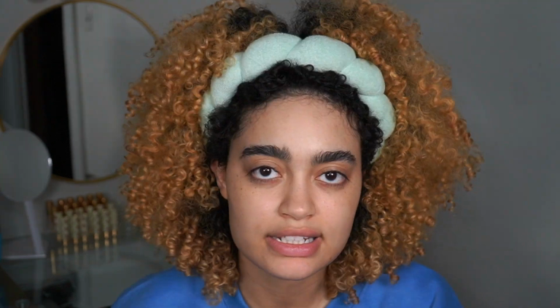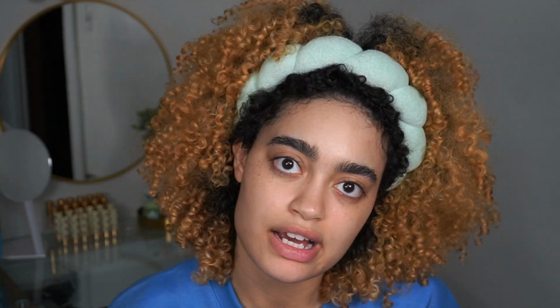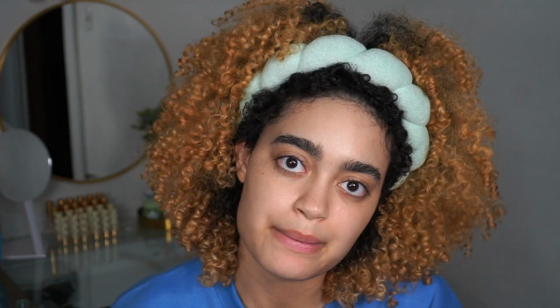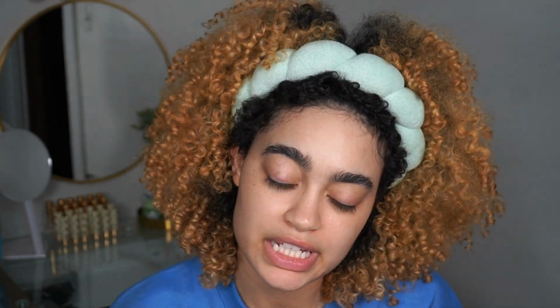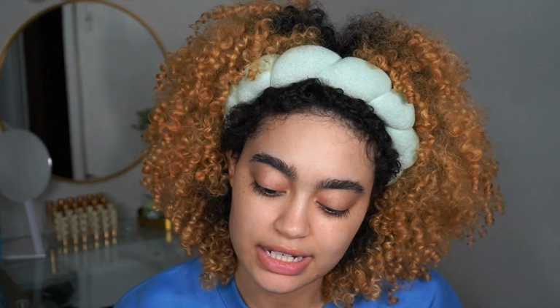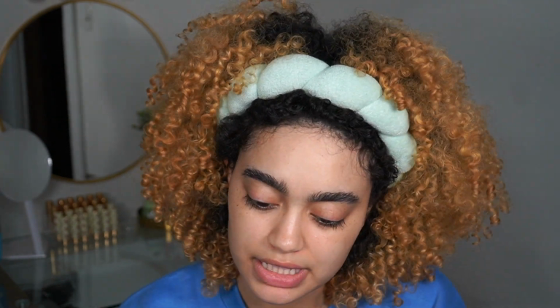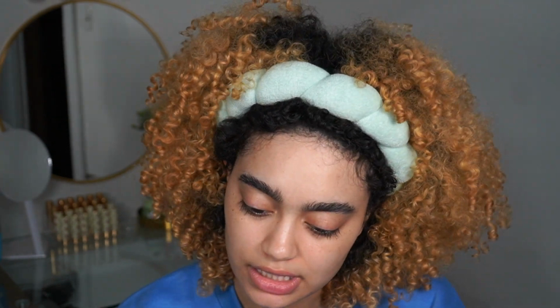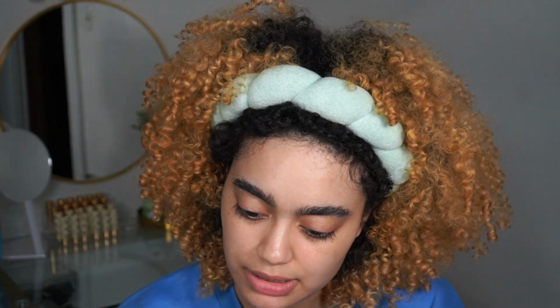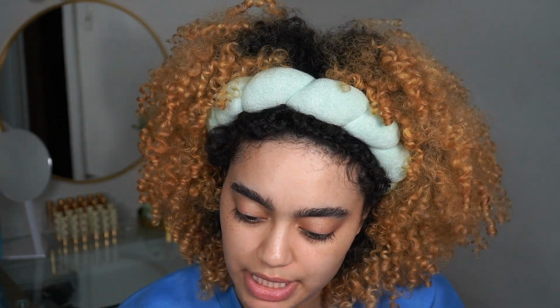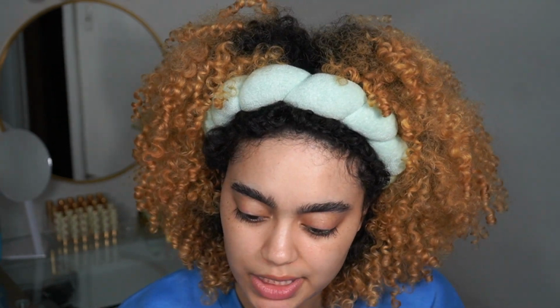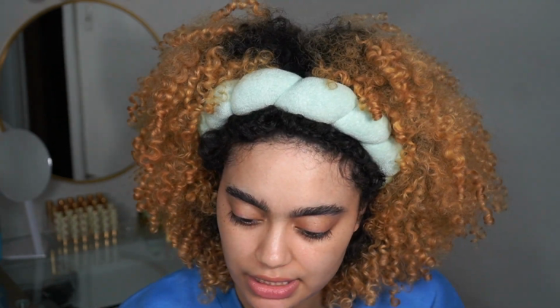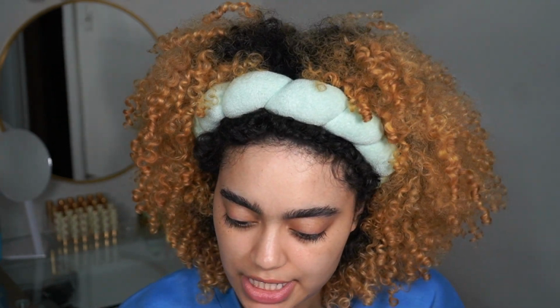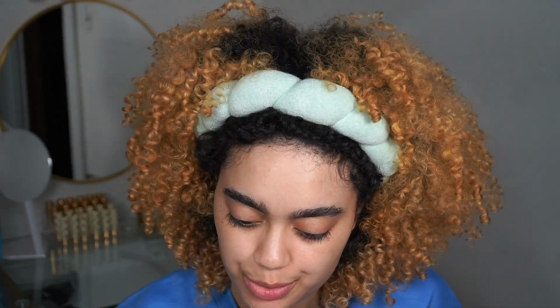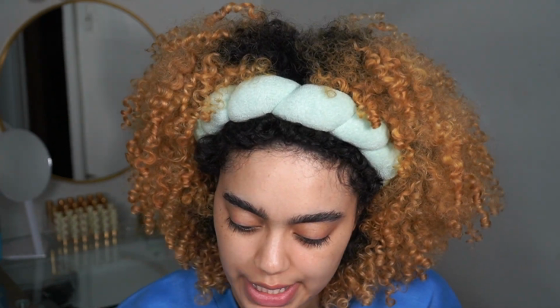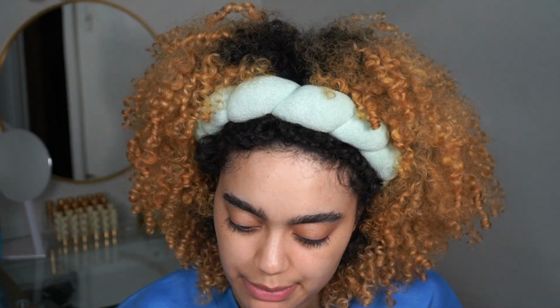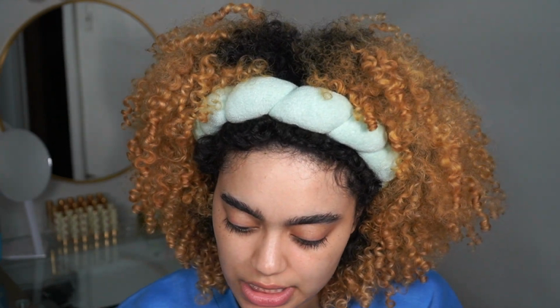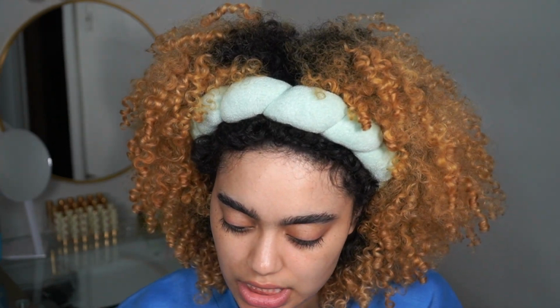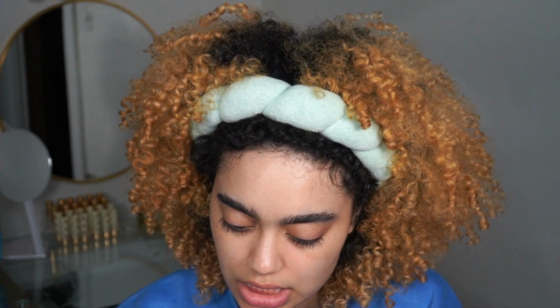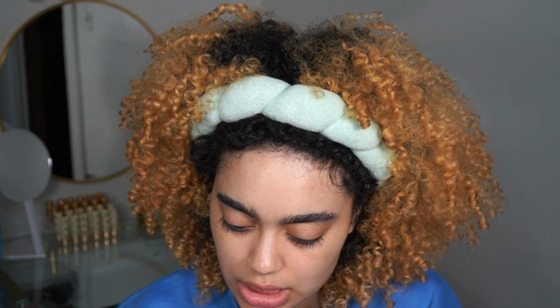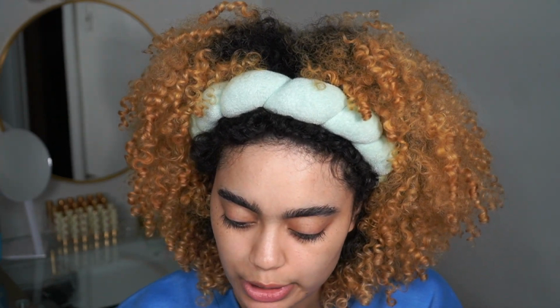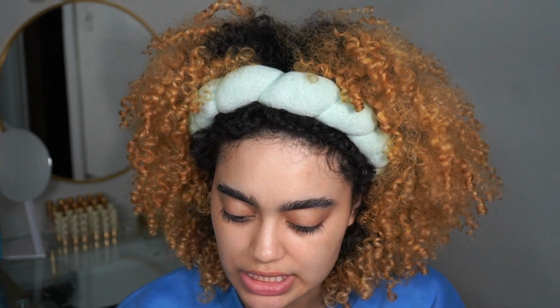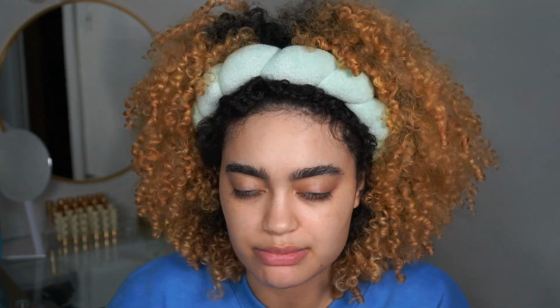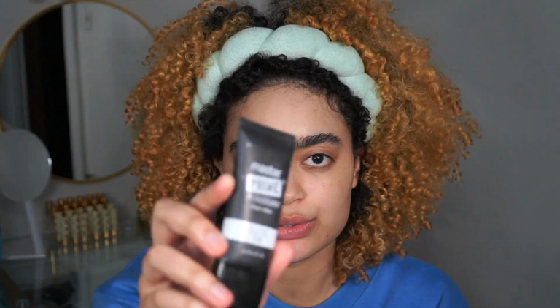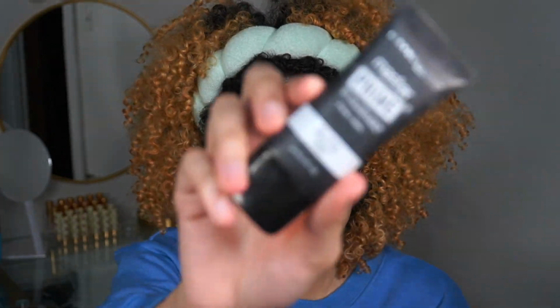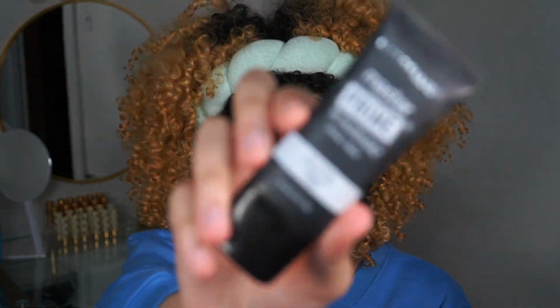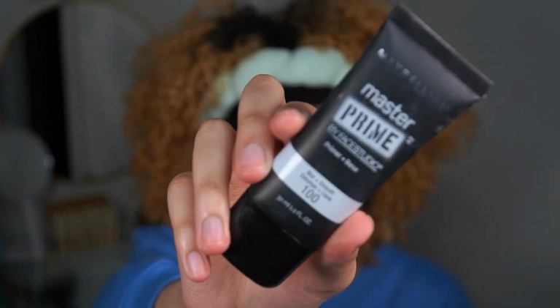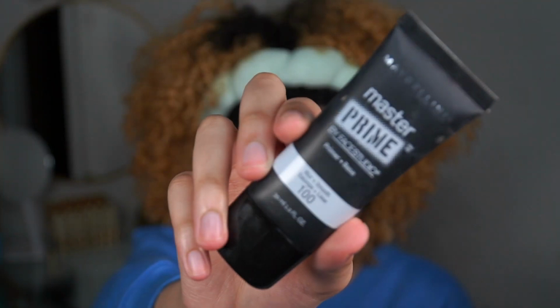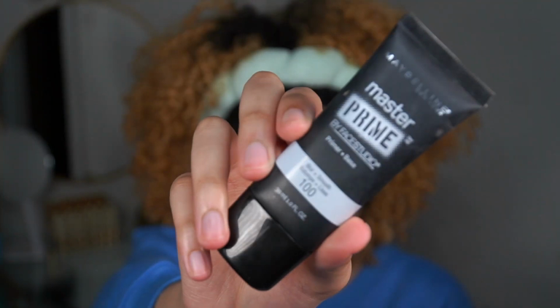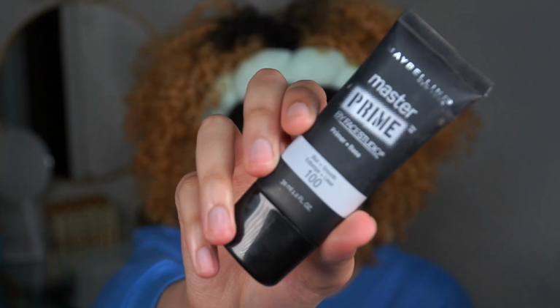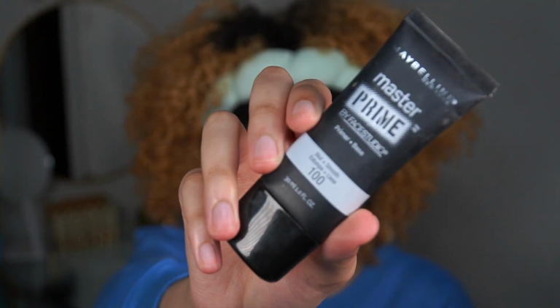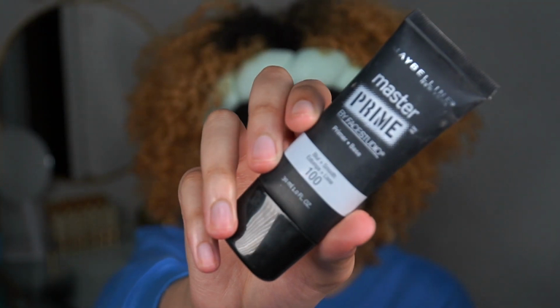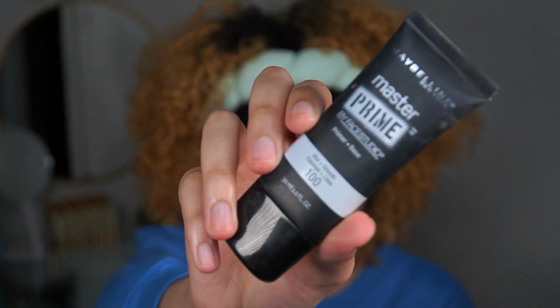Next I'm picking up the Maybelline Master Prime in the Blur and Smooth. This is her right here.